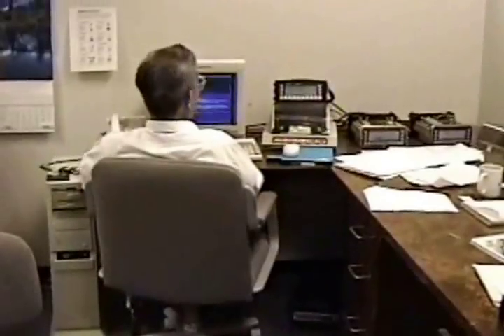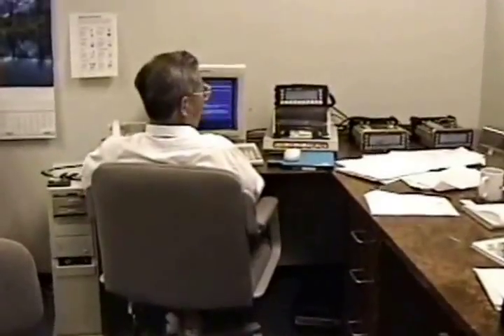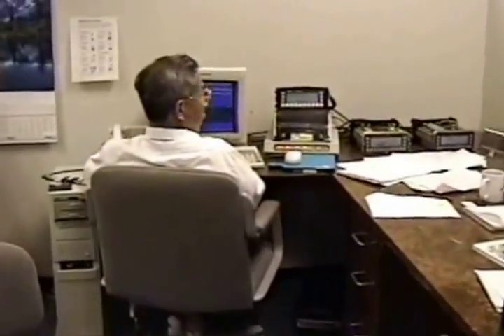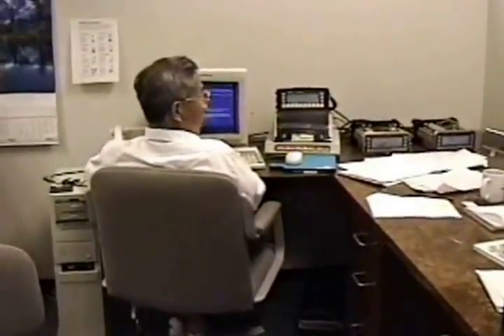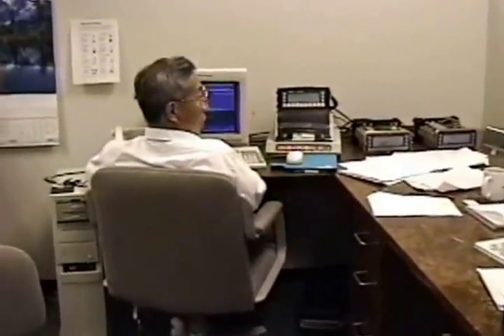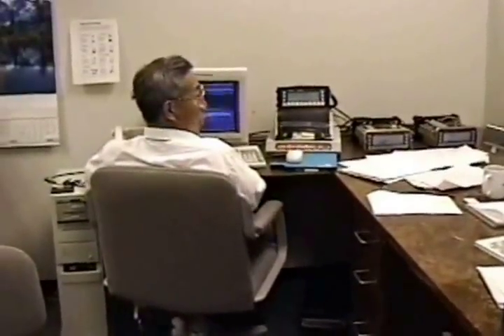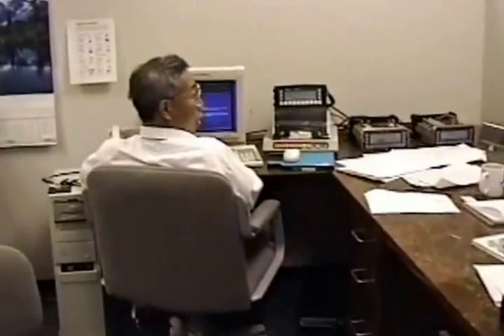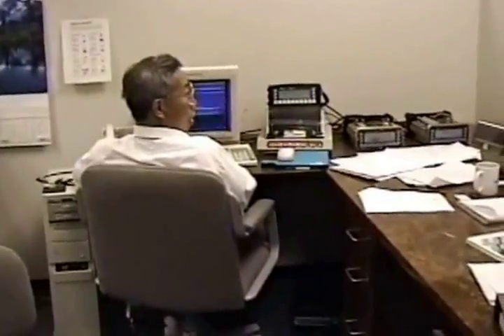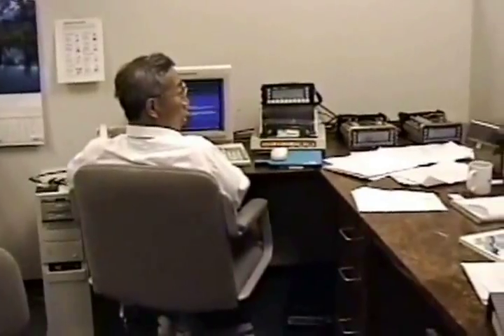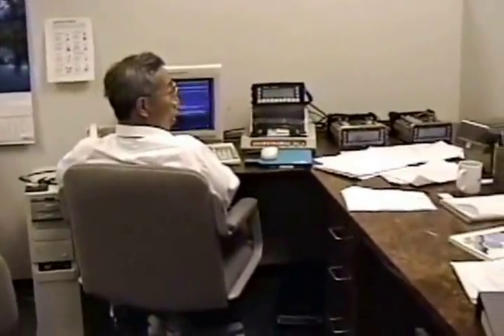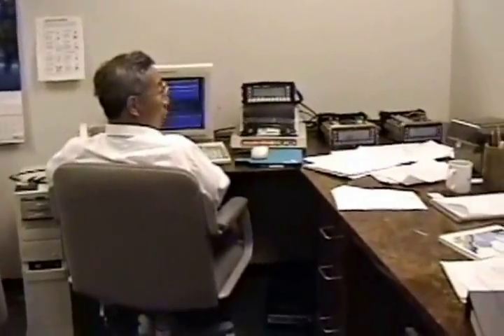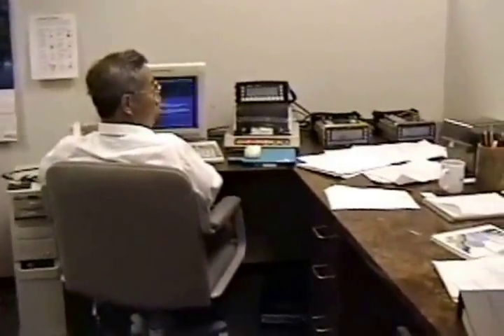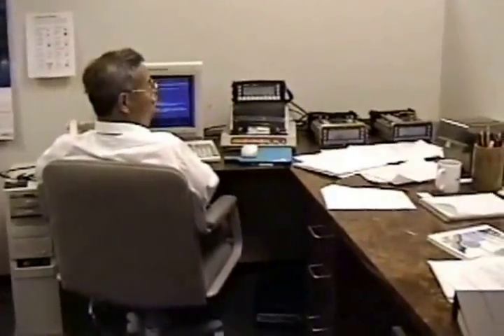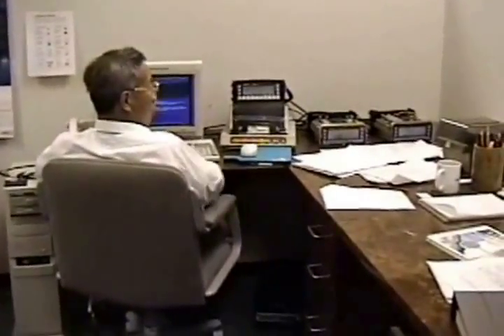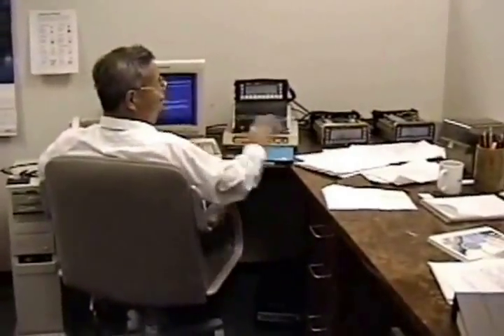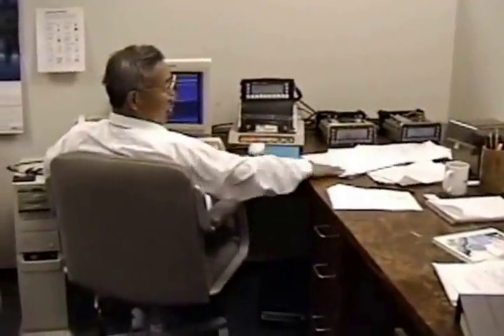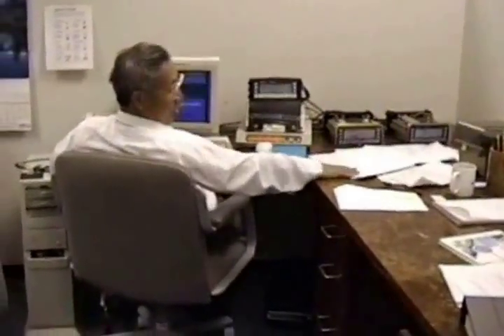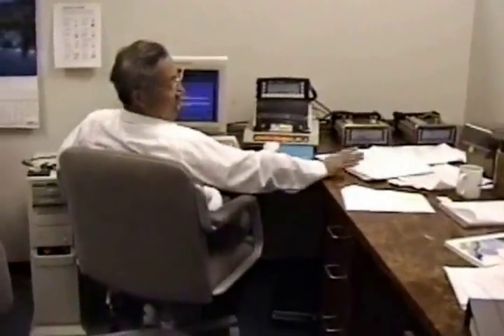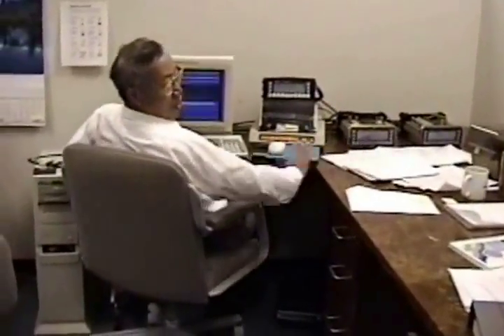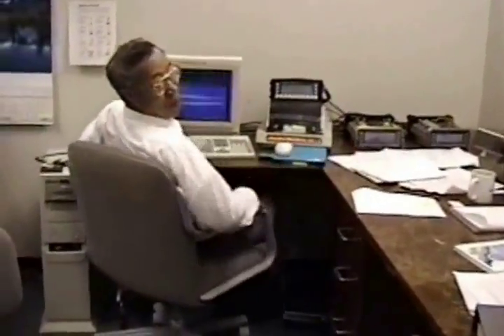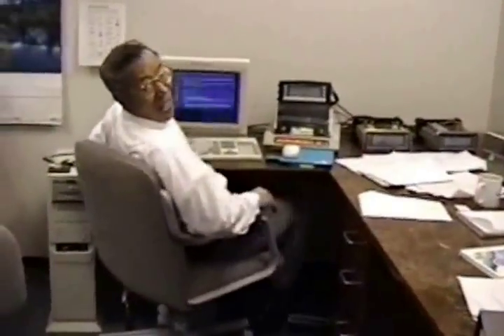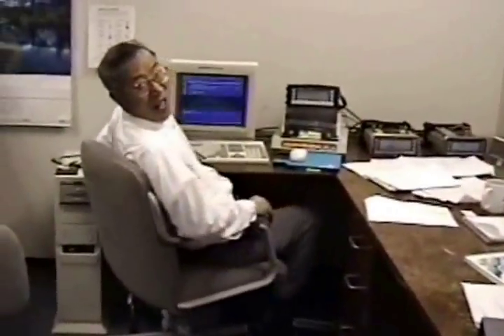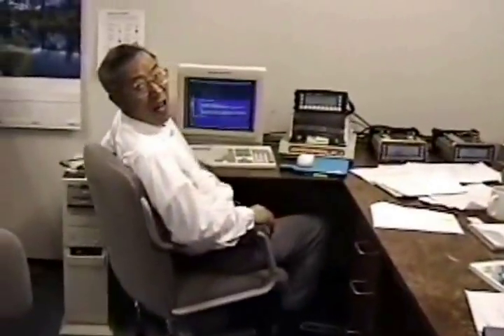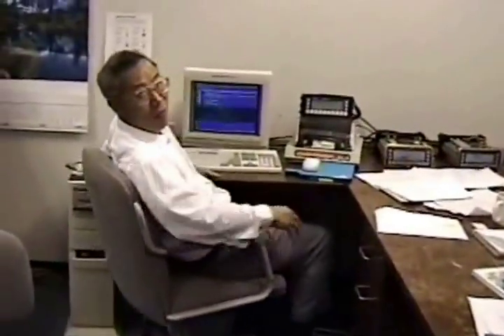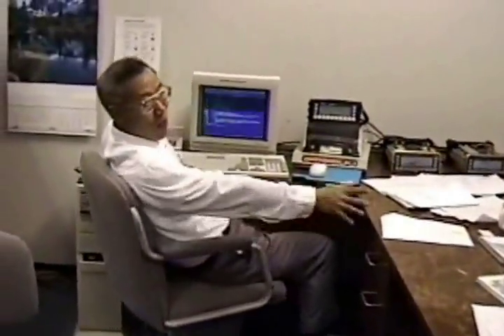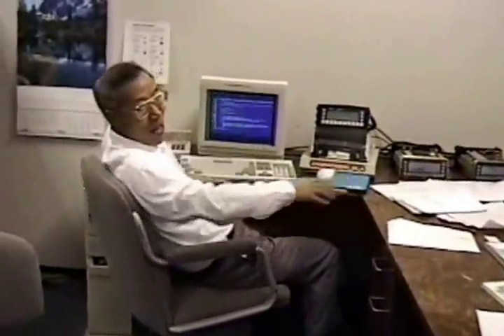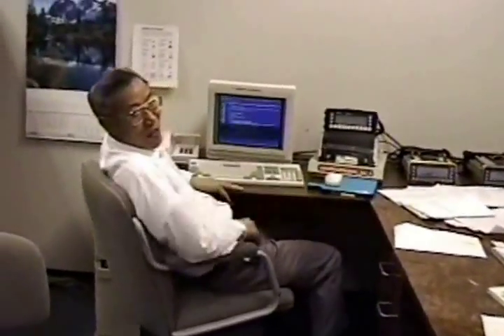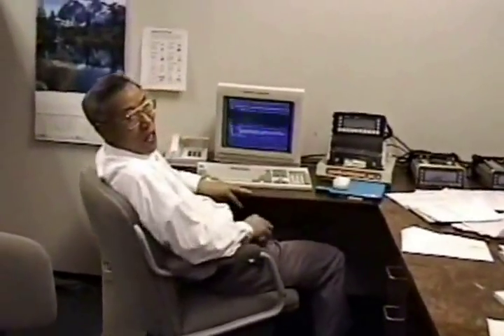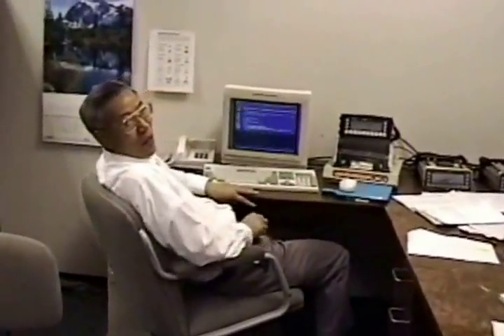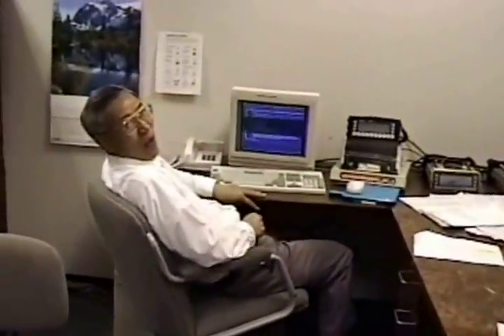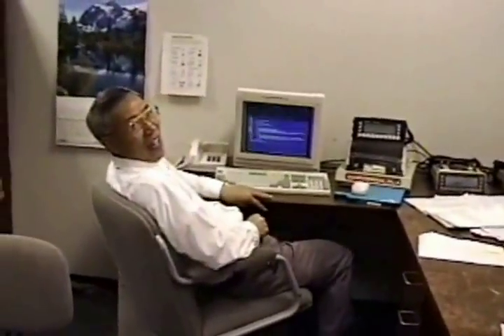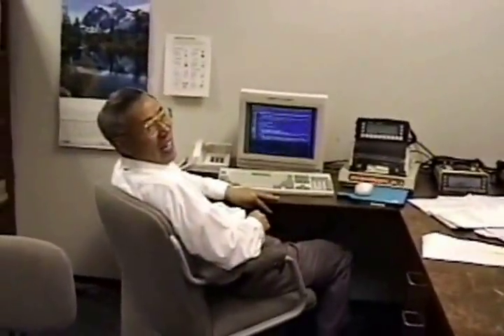Ailey here. I'm not sure what he's working on right now.